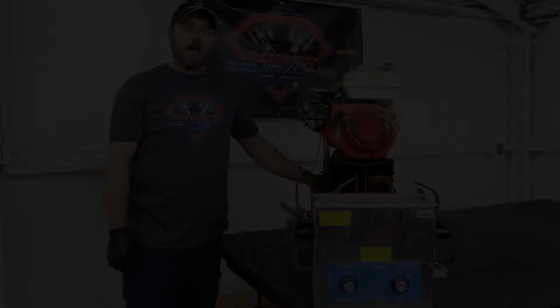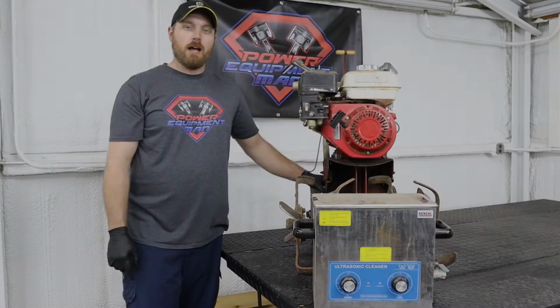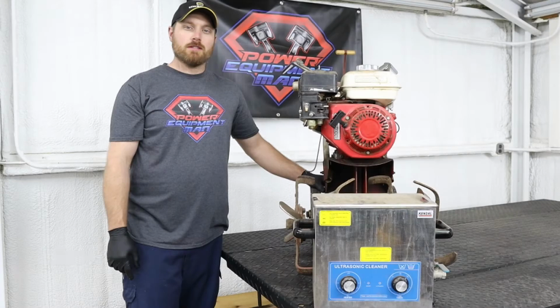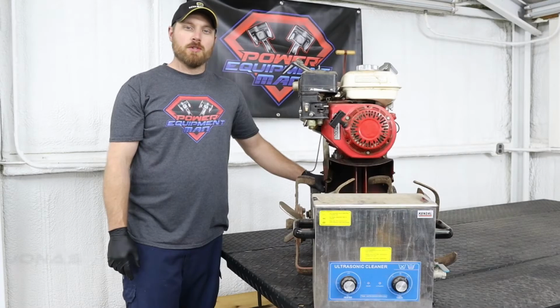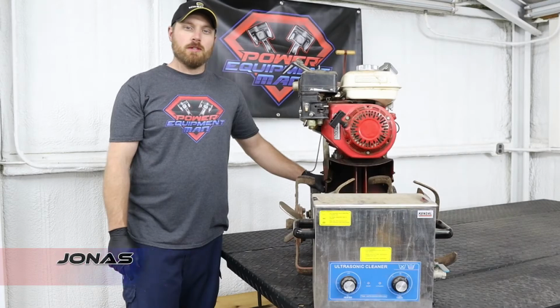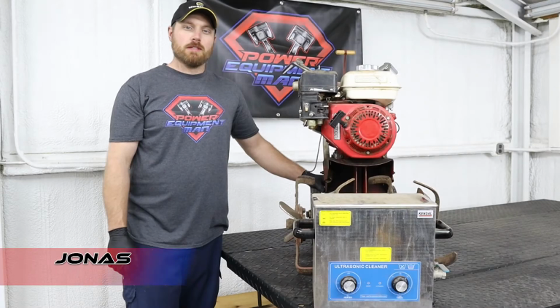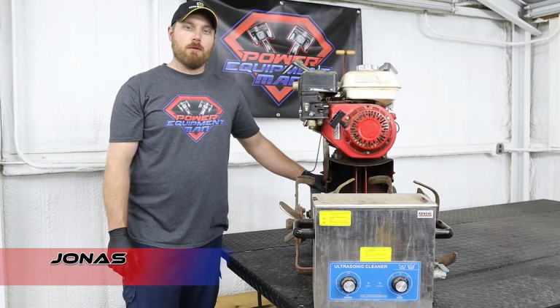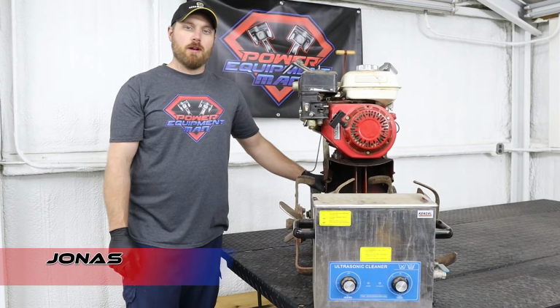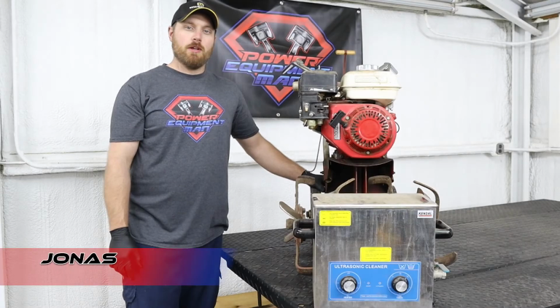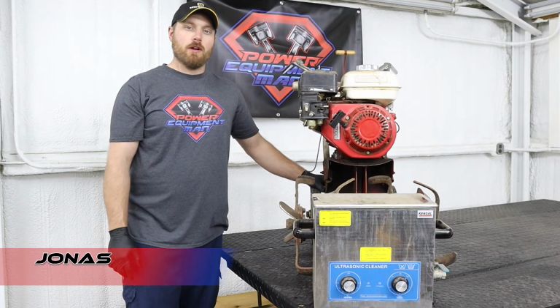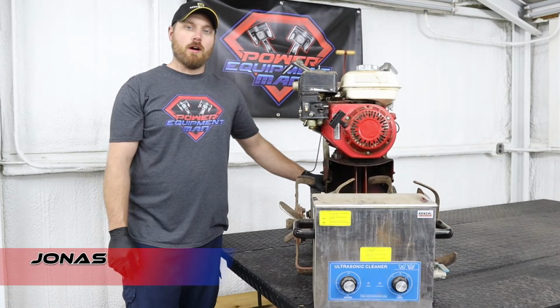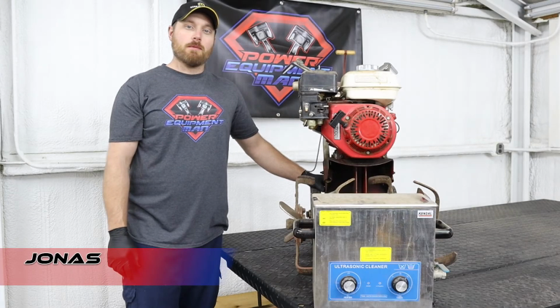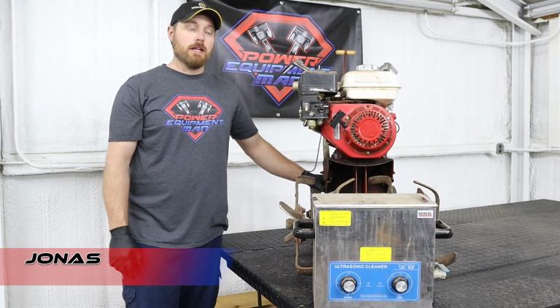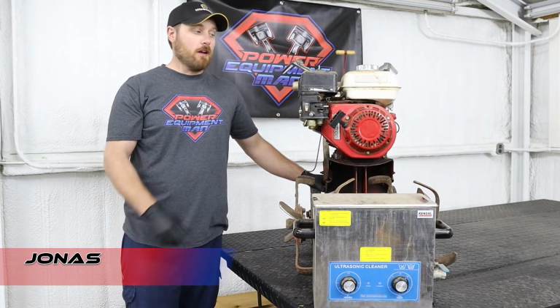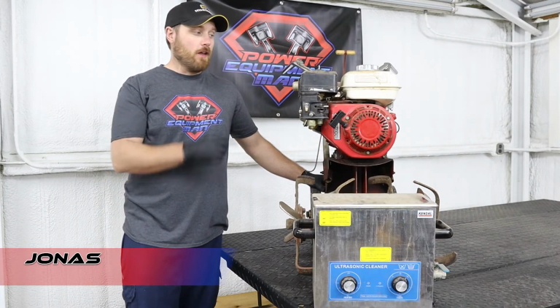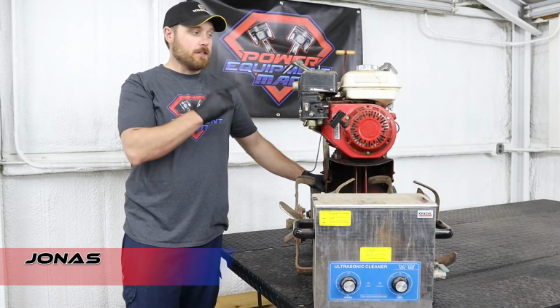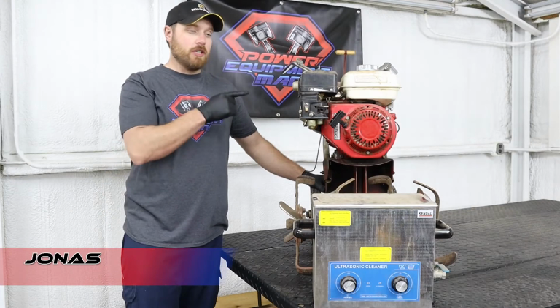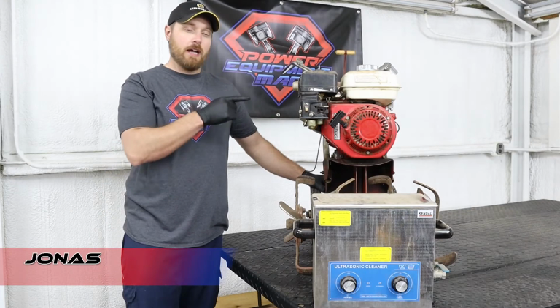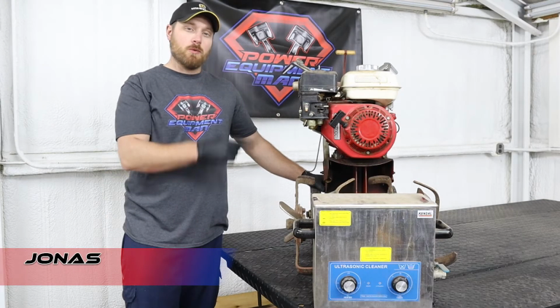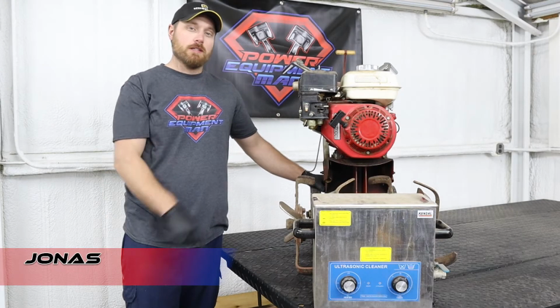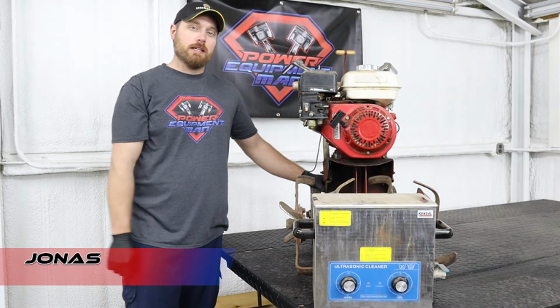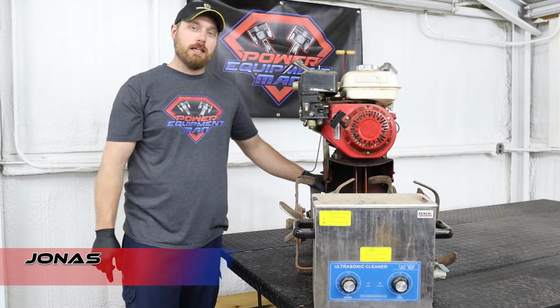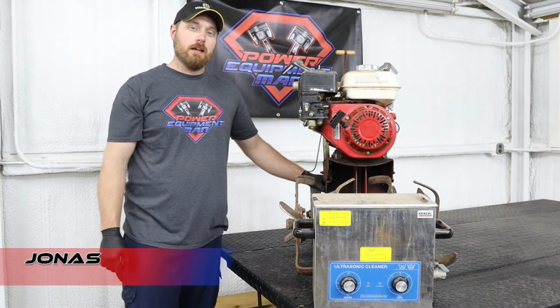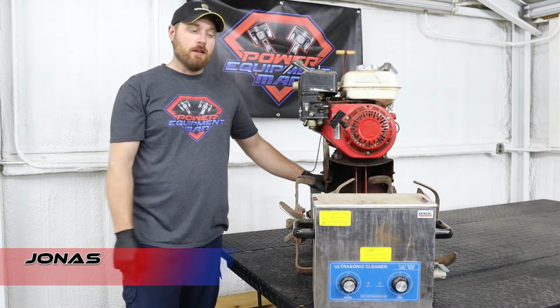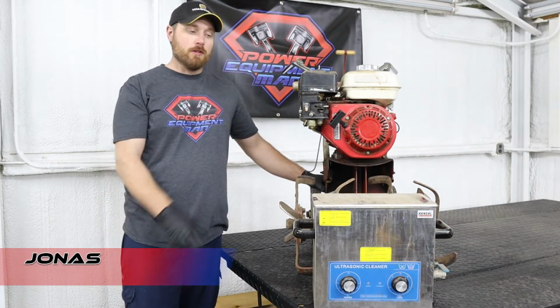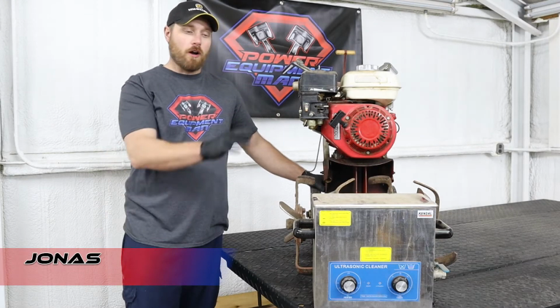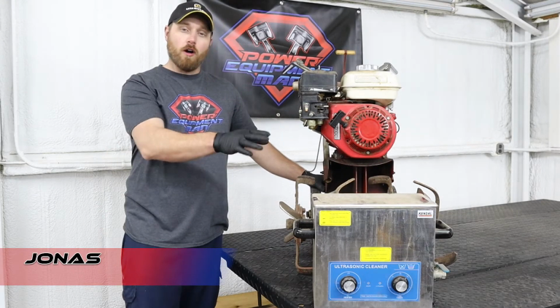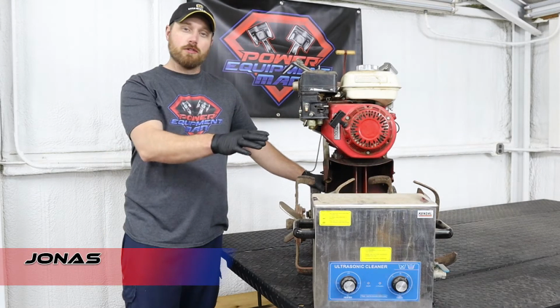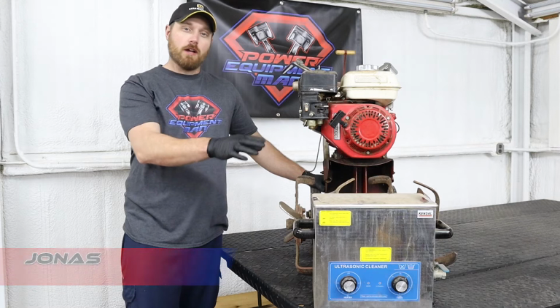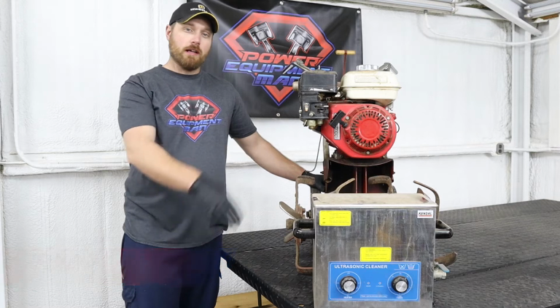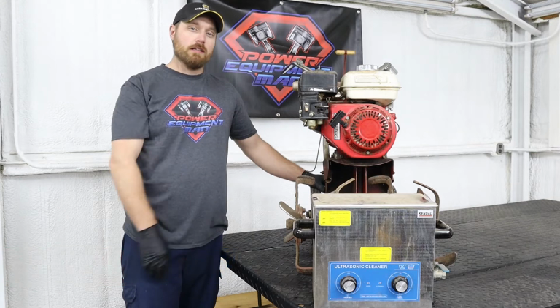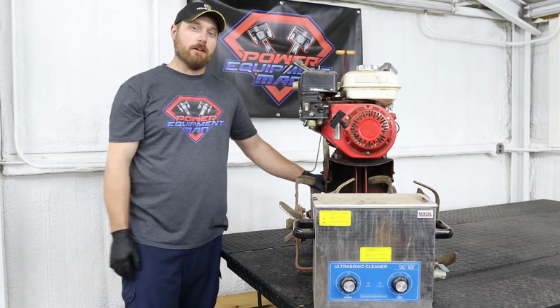Hey guys, I'm Jonas. Today we're going to be doing a carb clean on this GX 160 using our ultrasonic cleaner.